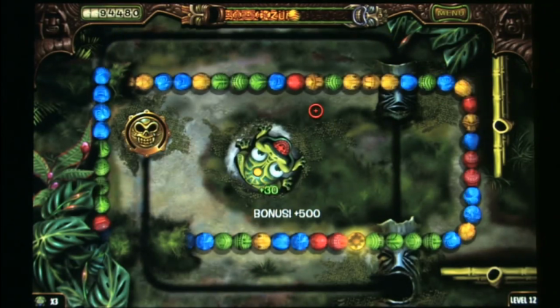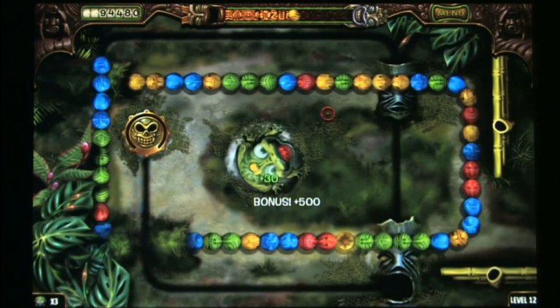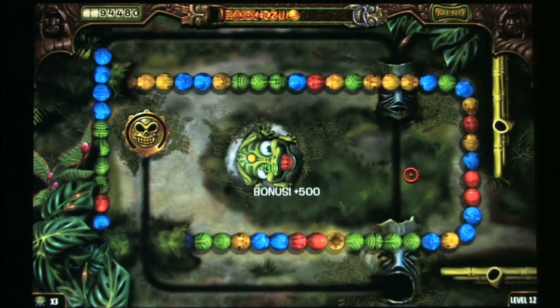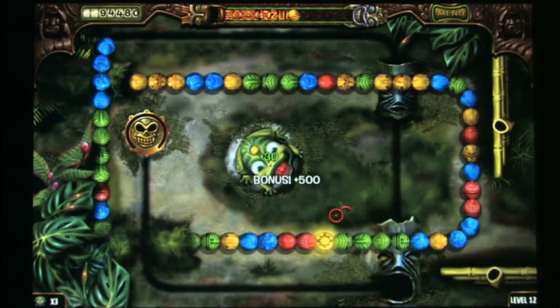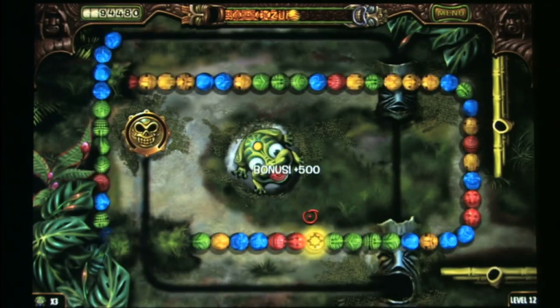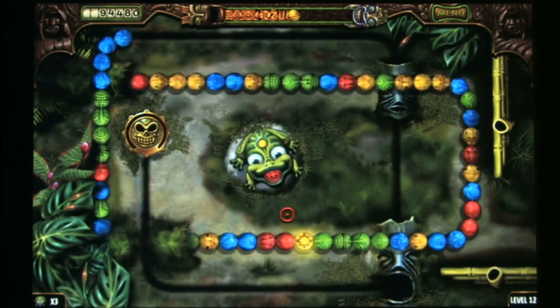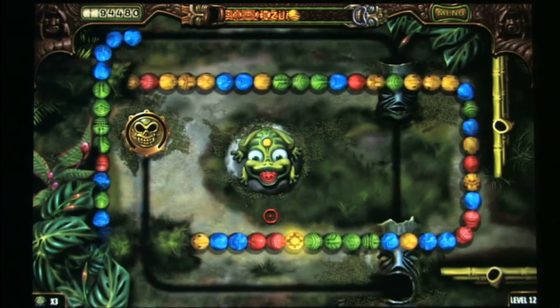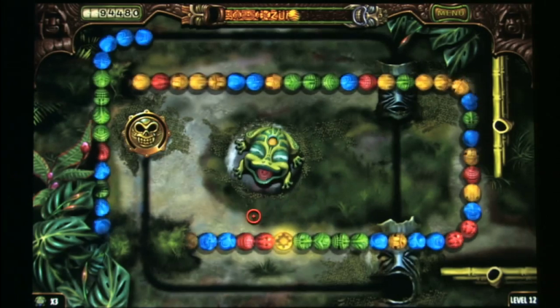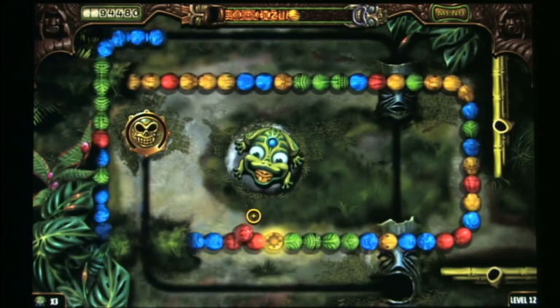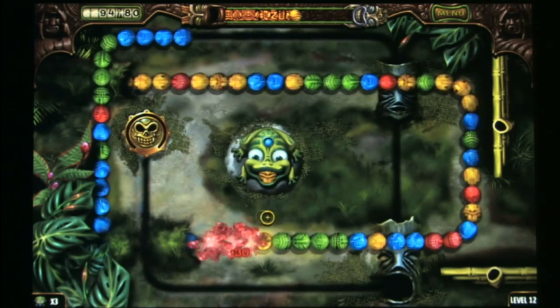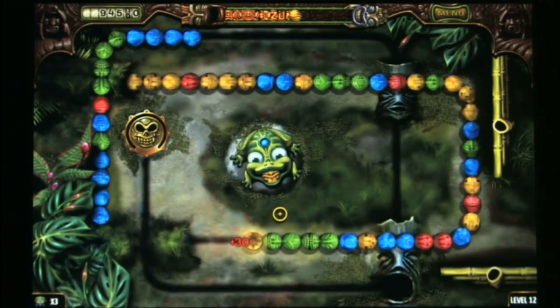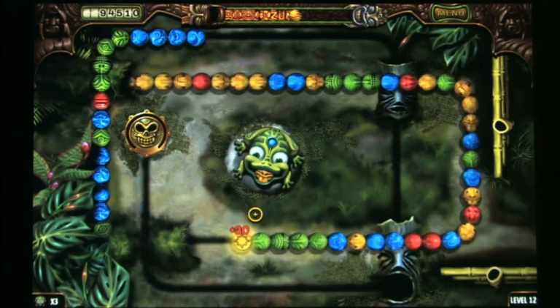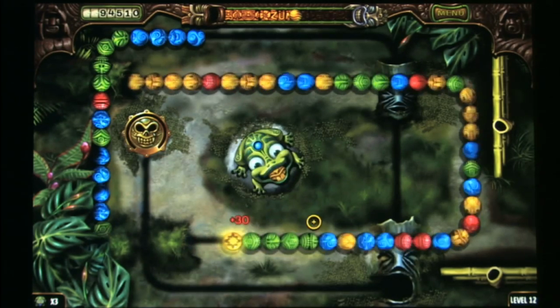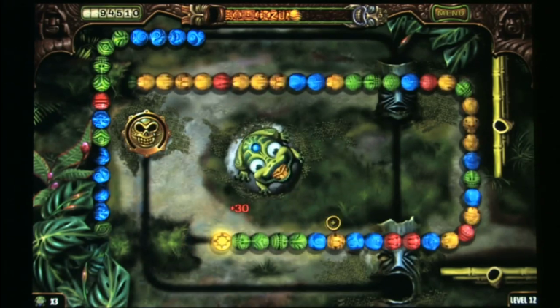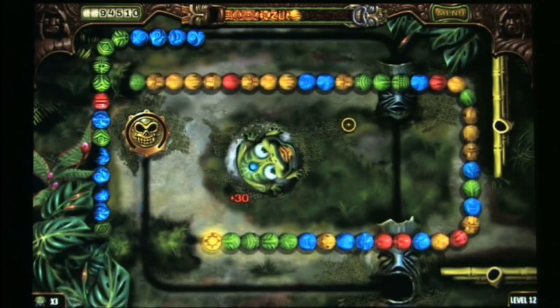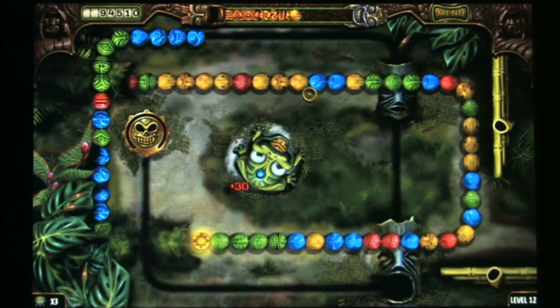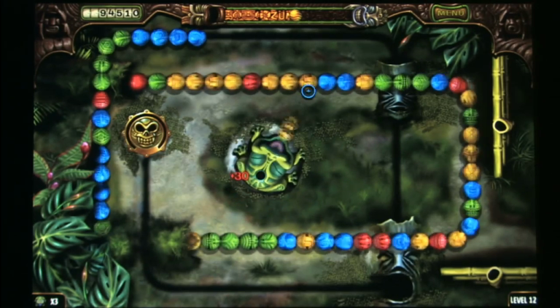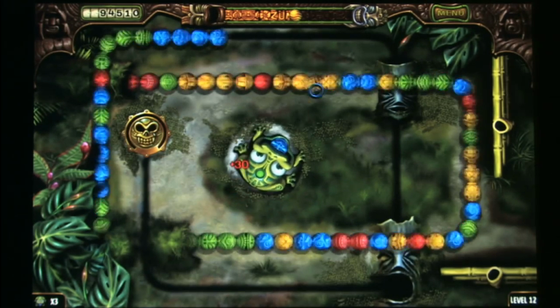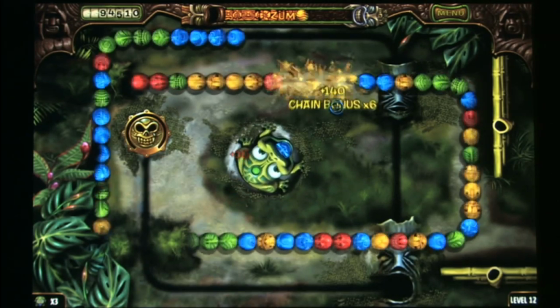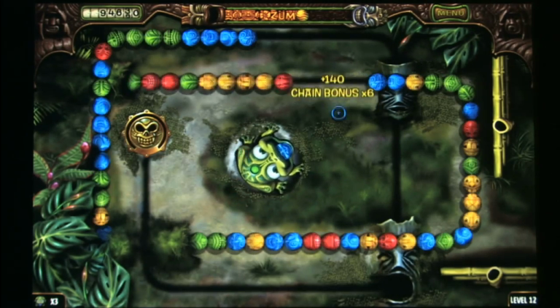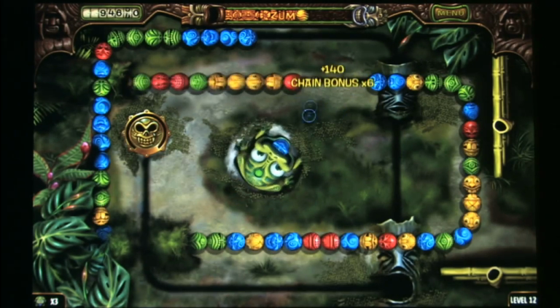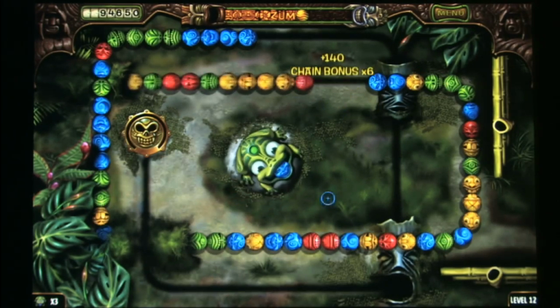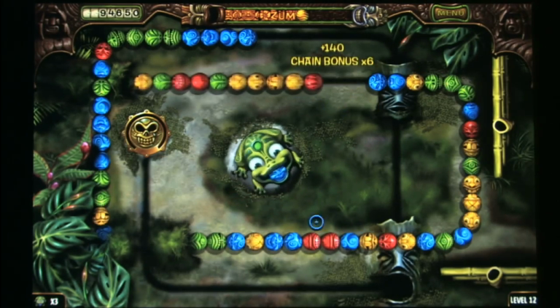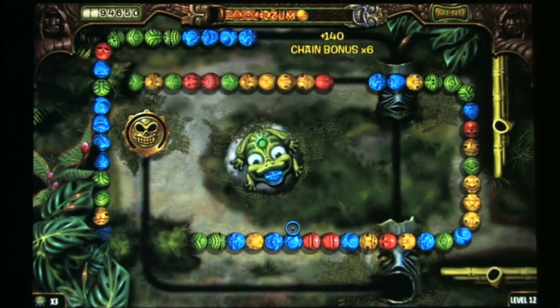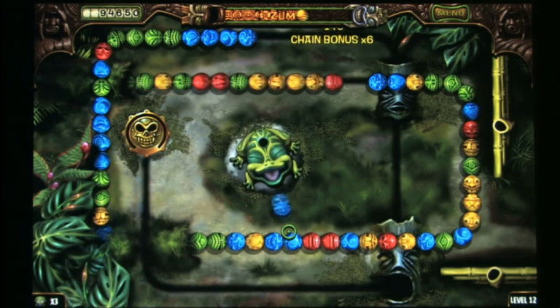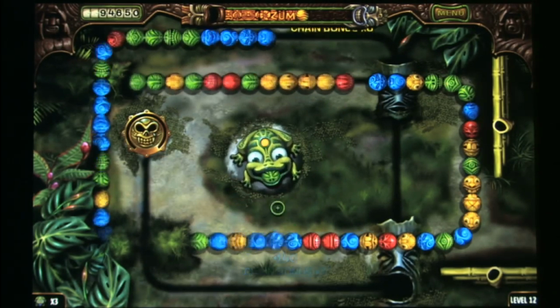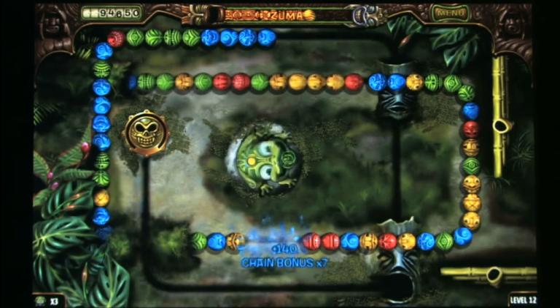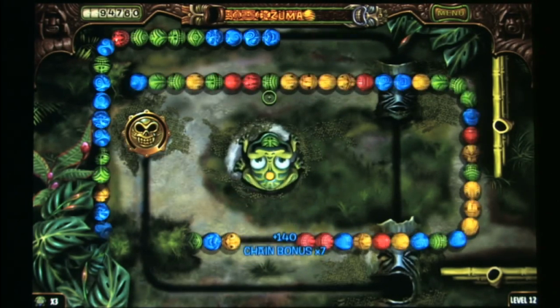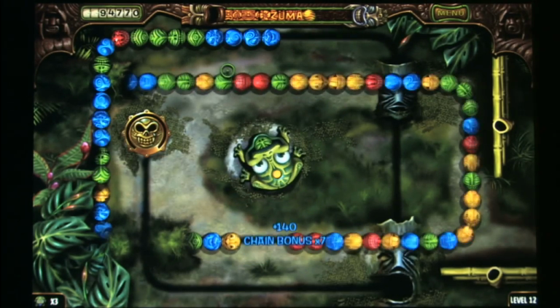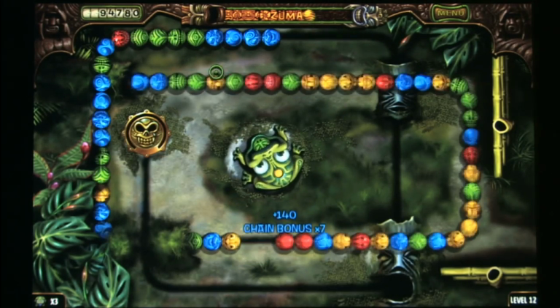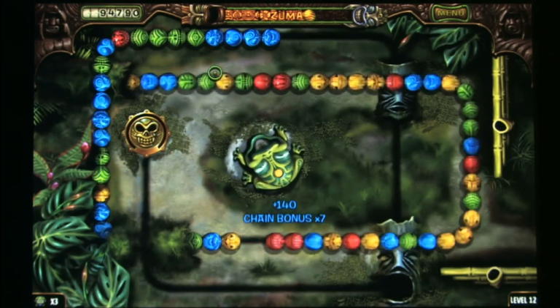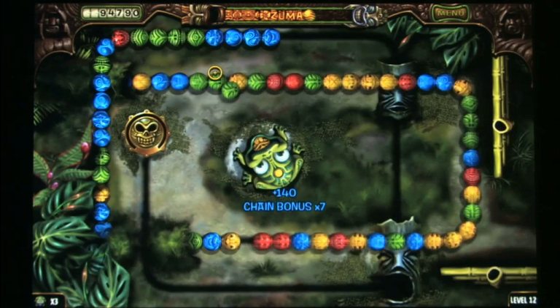Zuma's Revenge is a terrific puzzle game, every bit as good as the original Zuma, and in many ways even better.